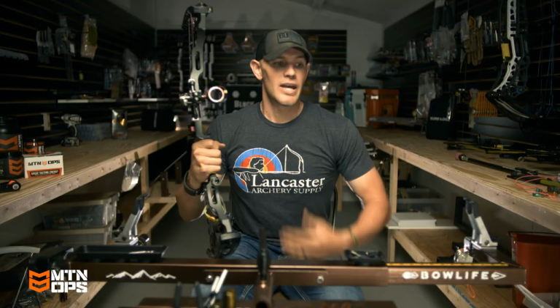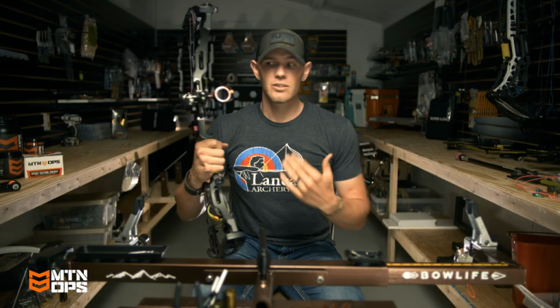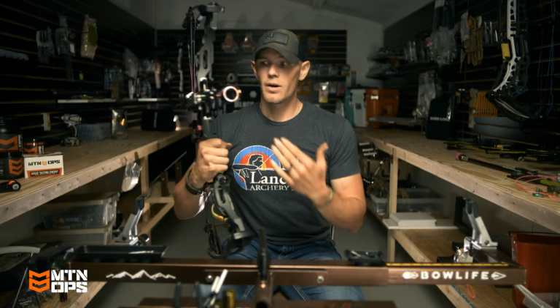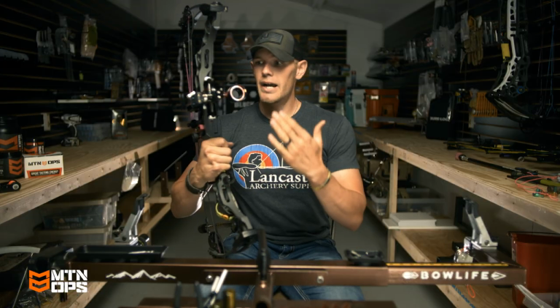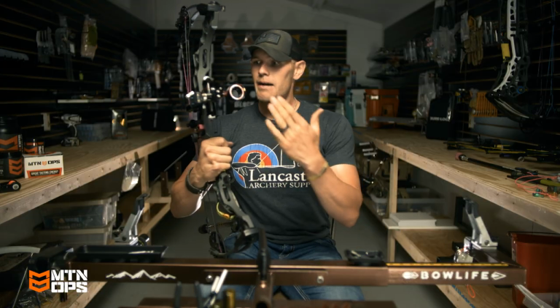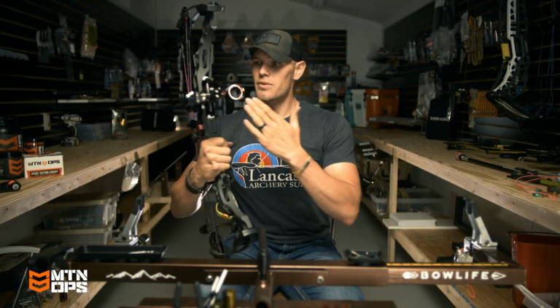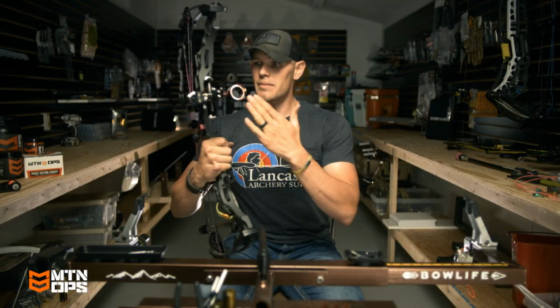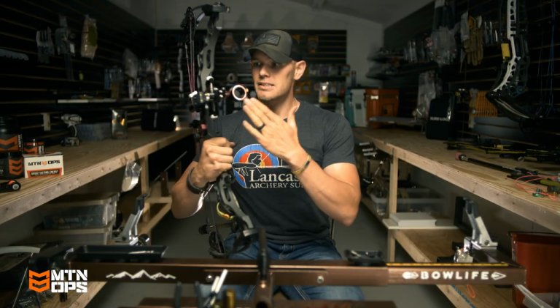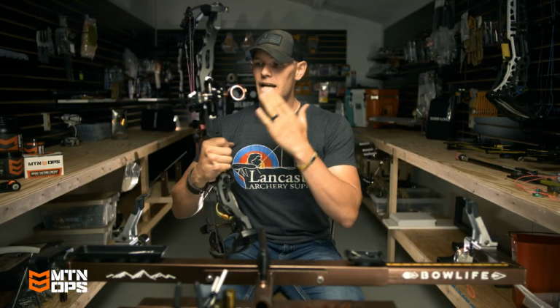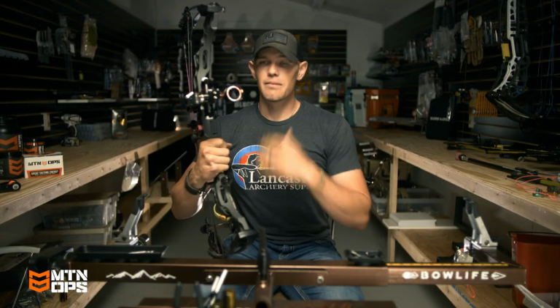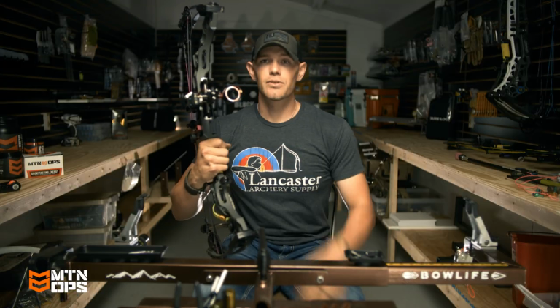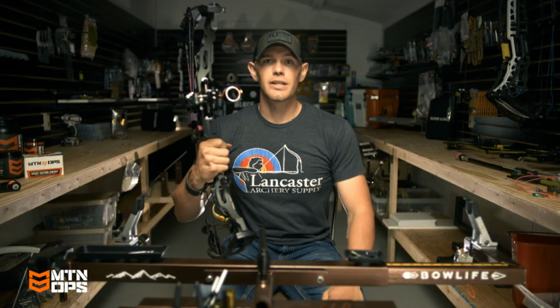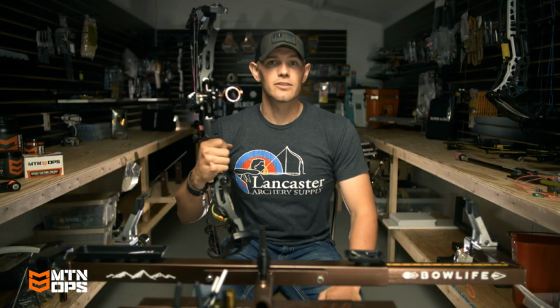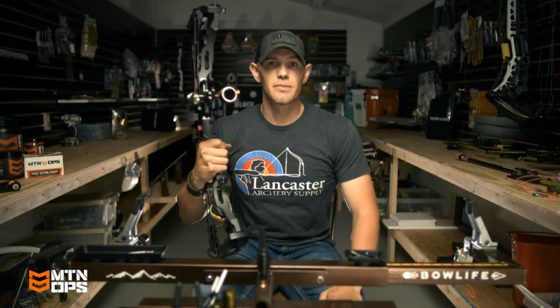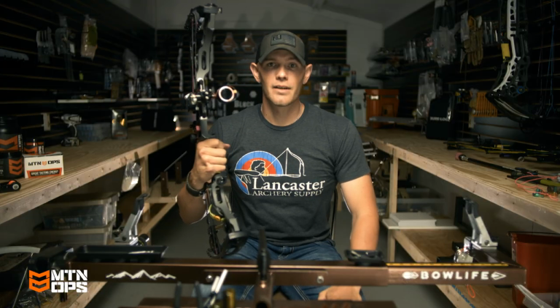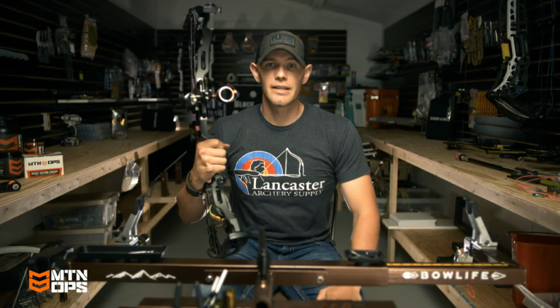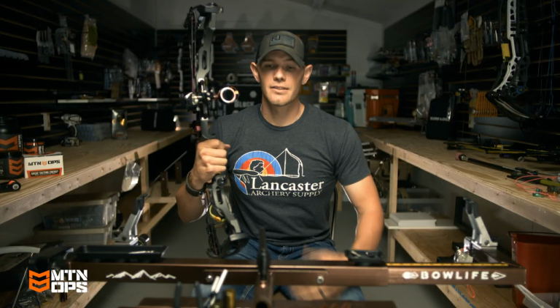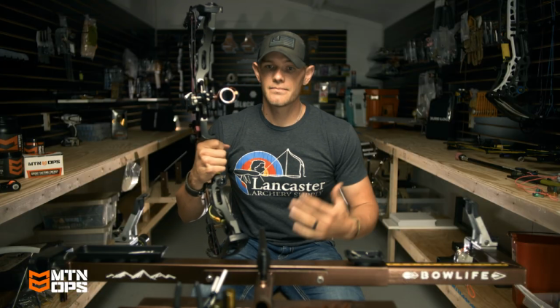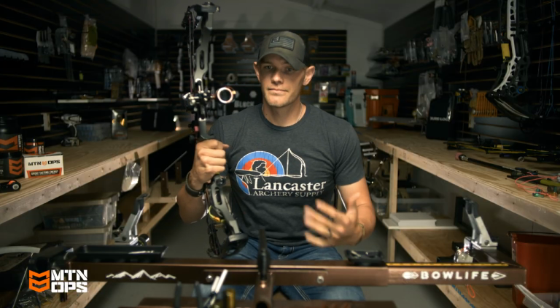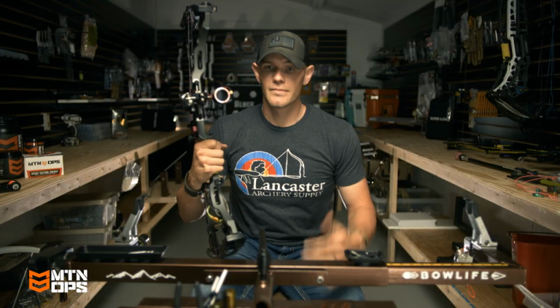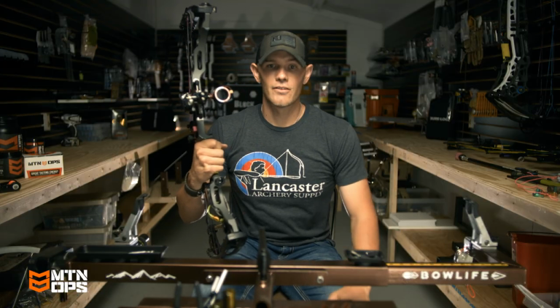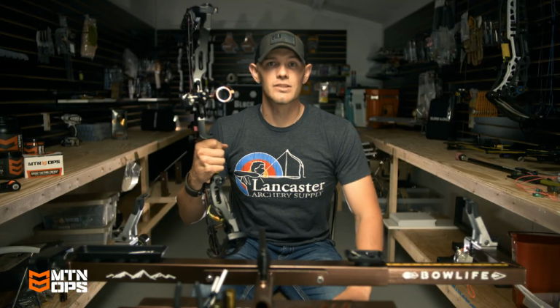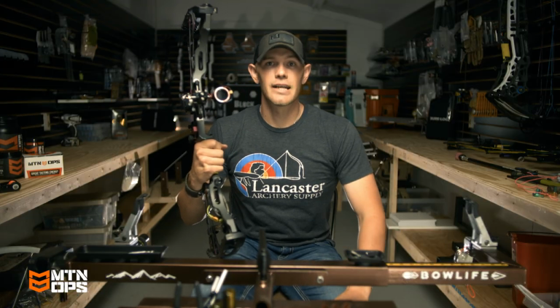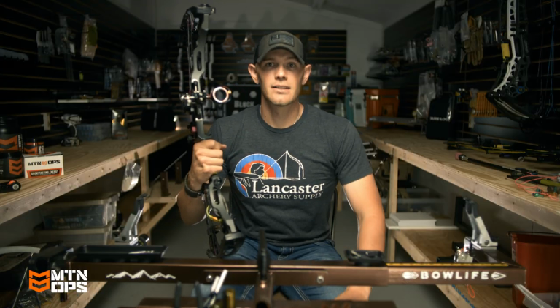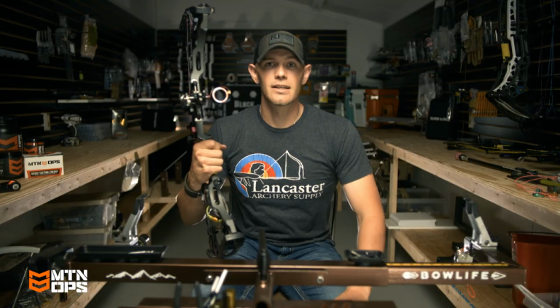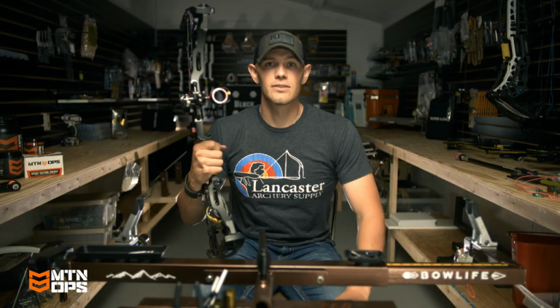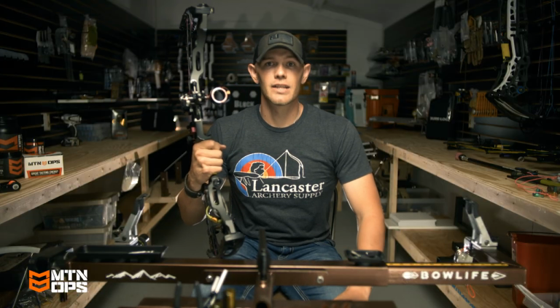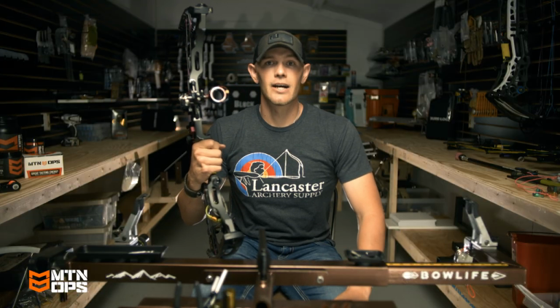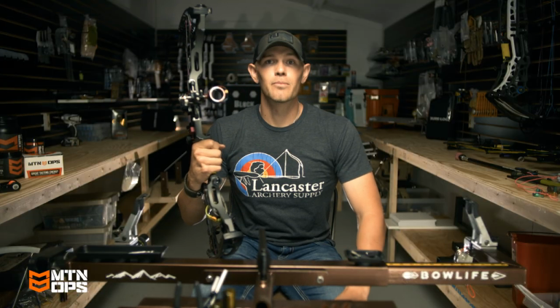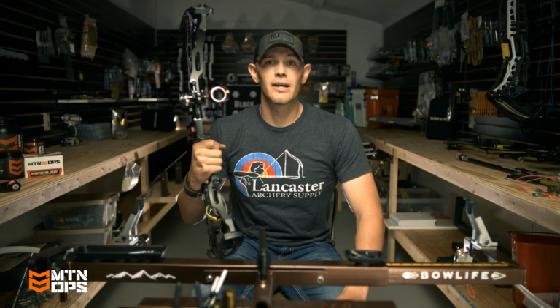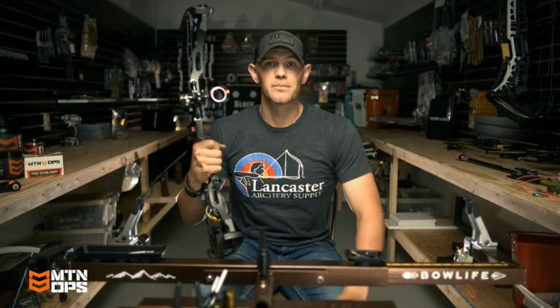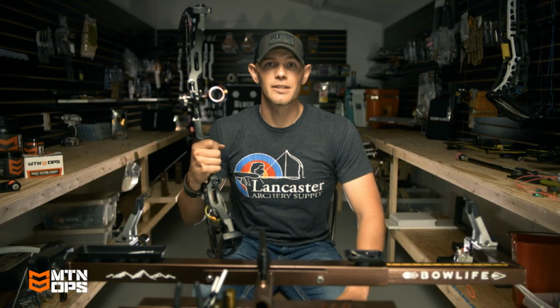That's why I bring my sight in pretty close to my riser. I've always had good luck doing that — hope it helps you.